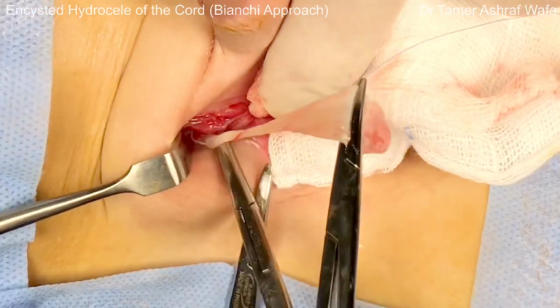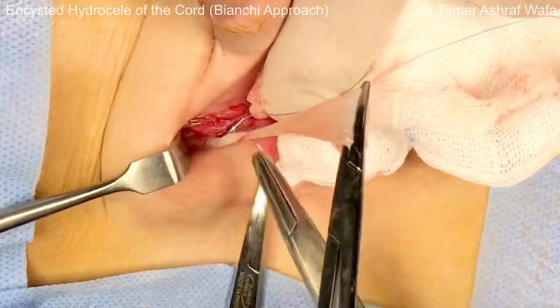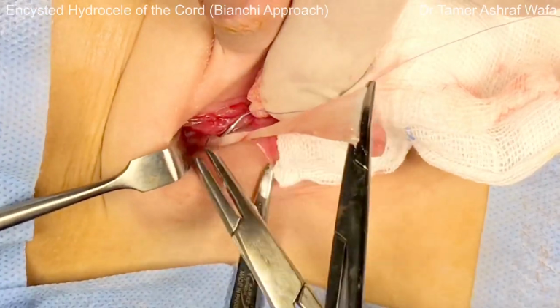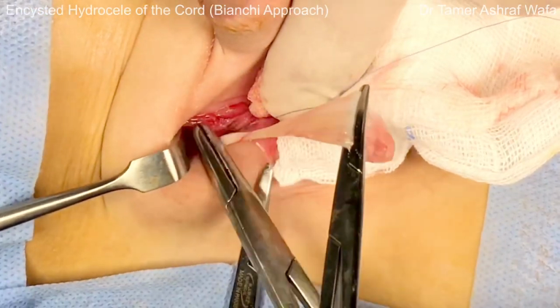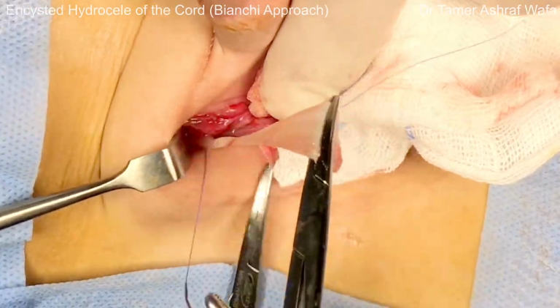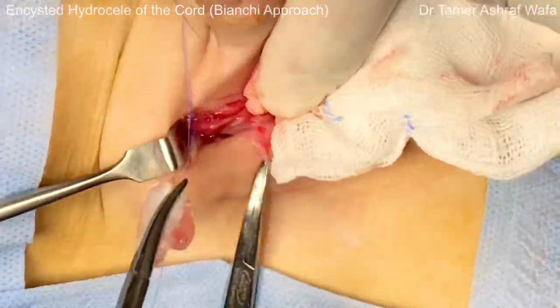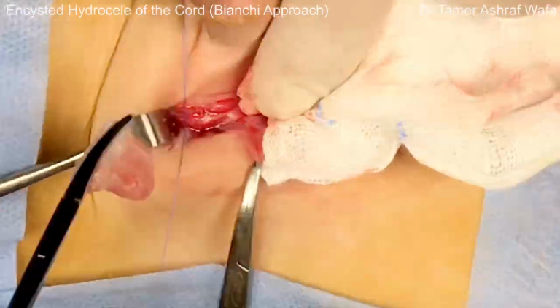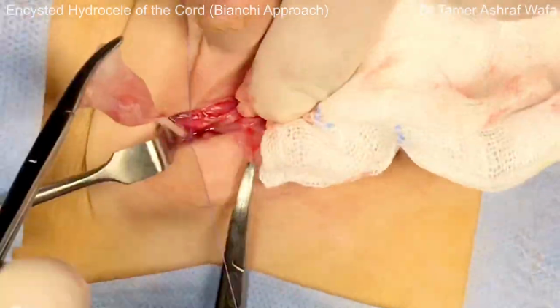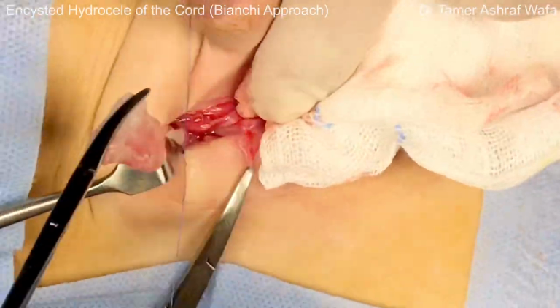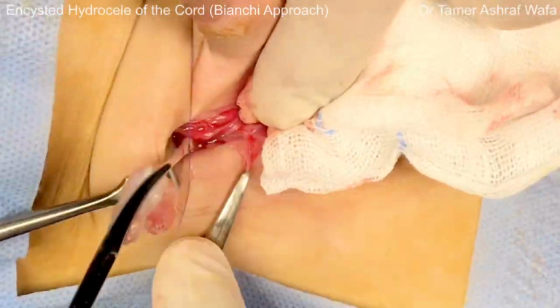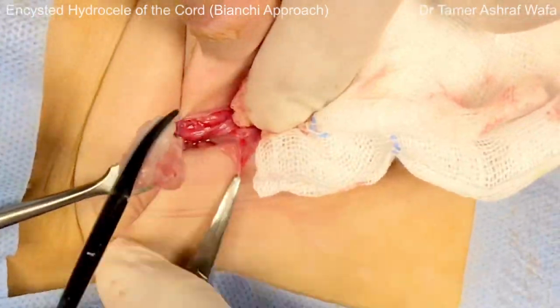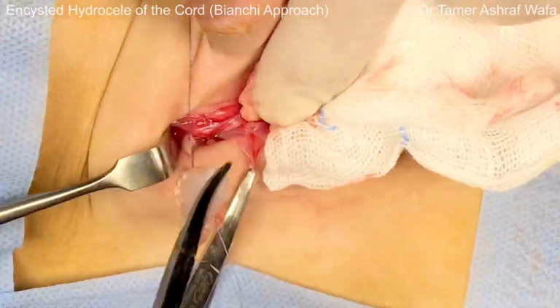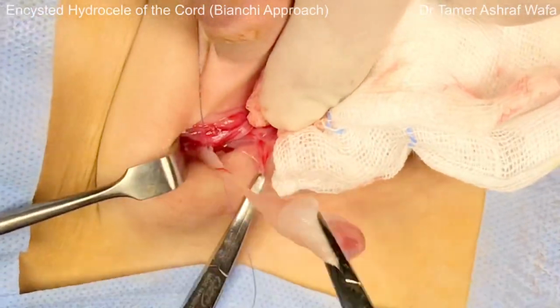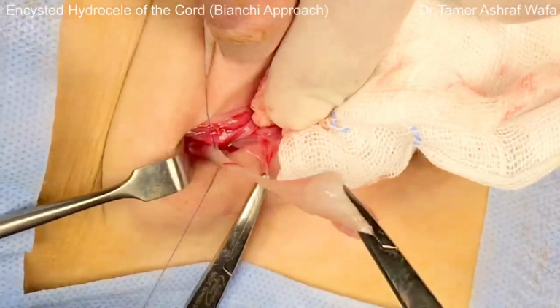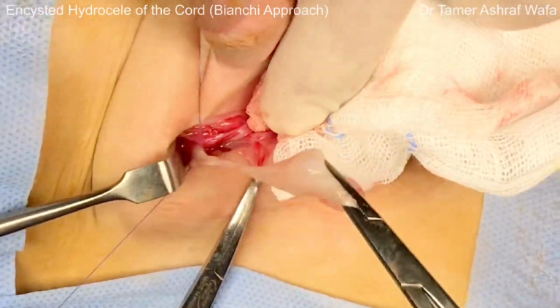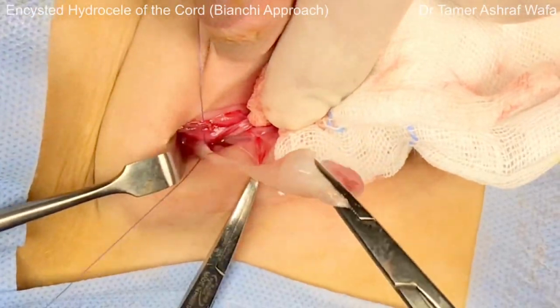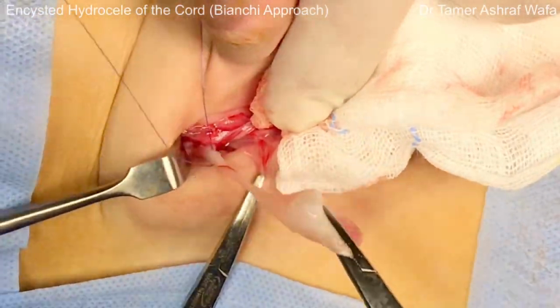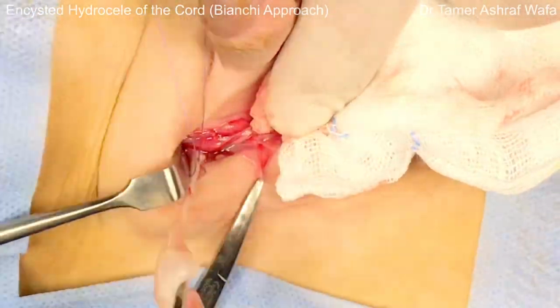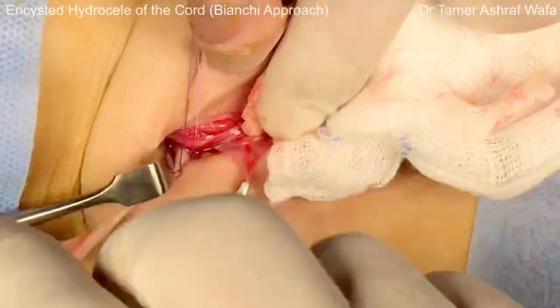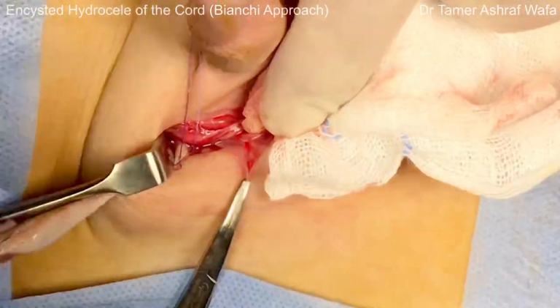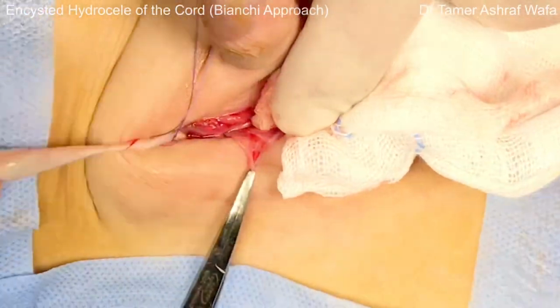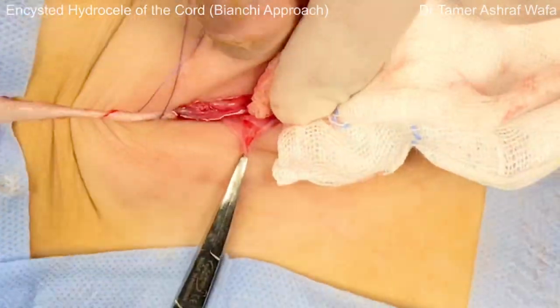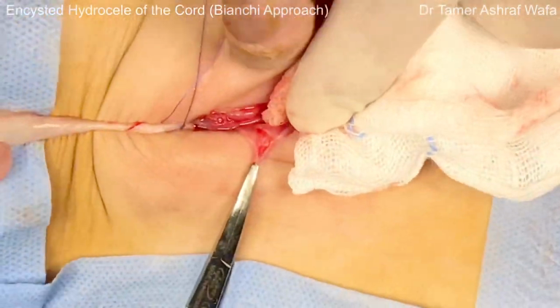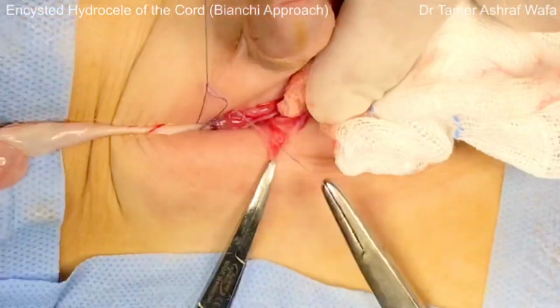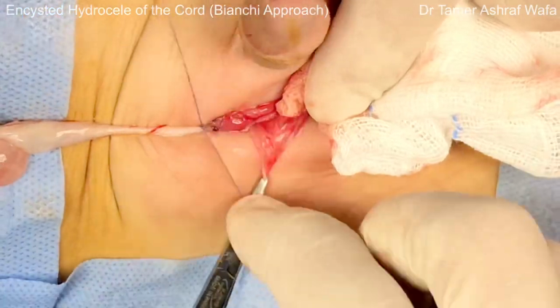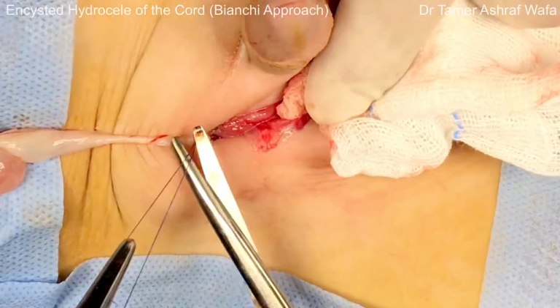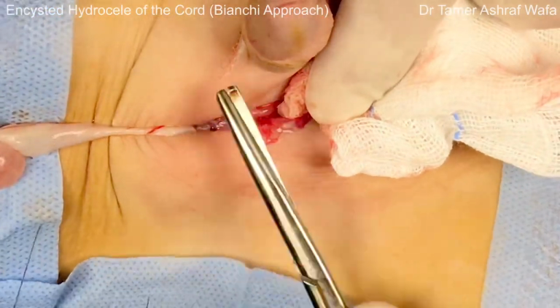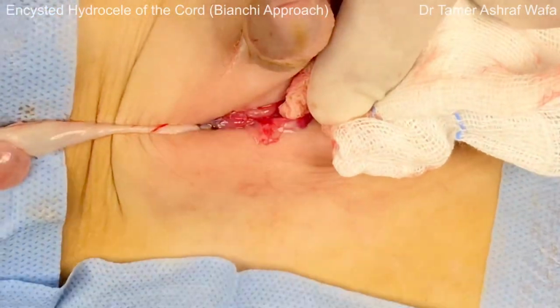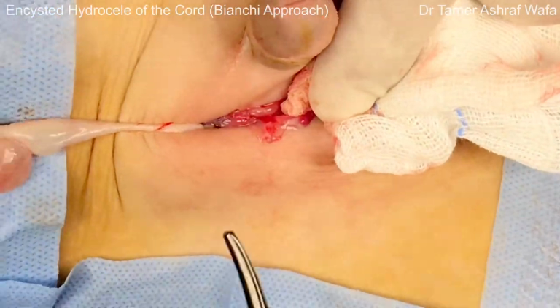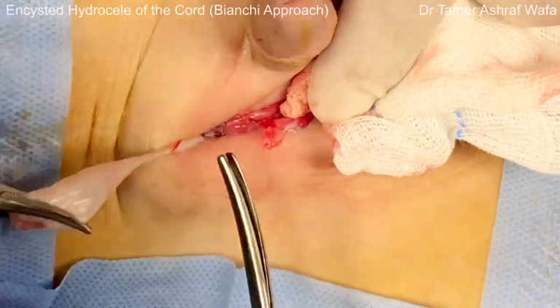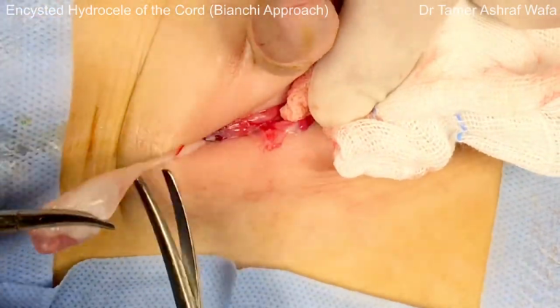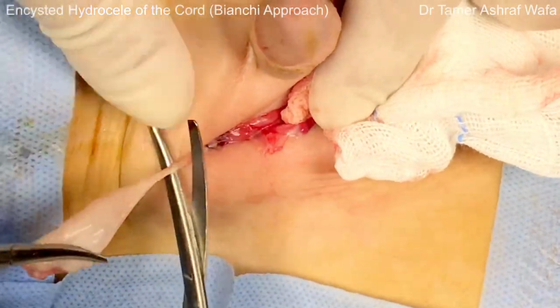Transfixation and division of the sac is performed at the level of the proper neck with absorbable sutures.